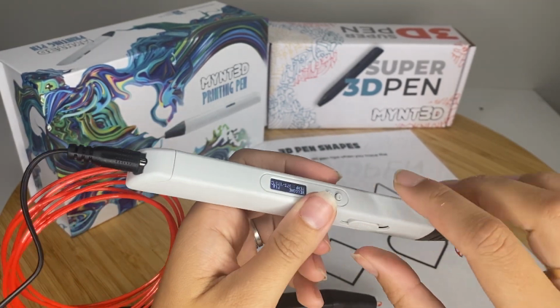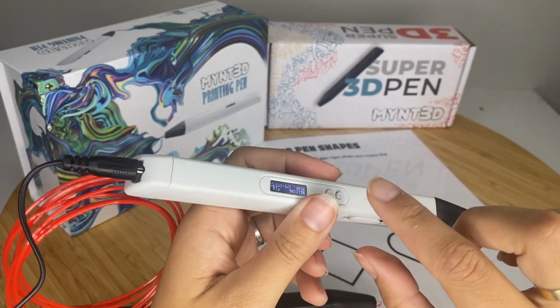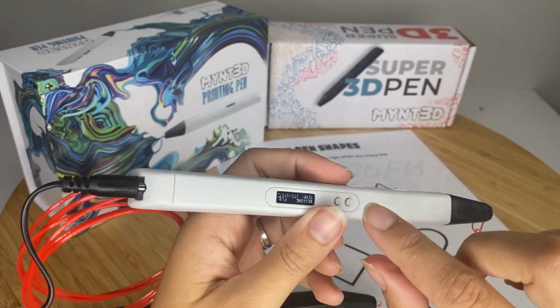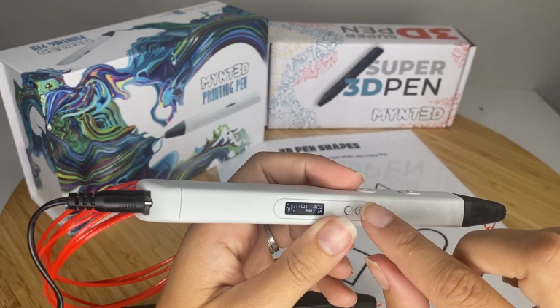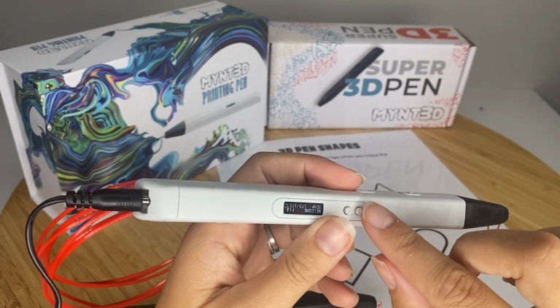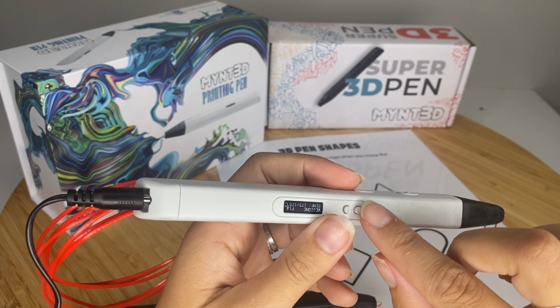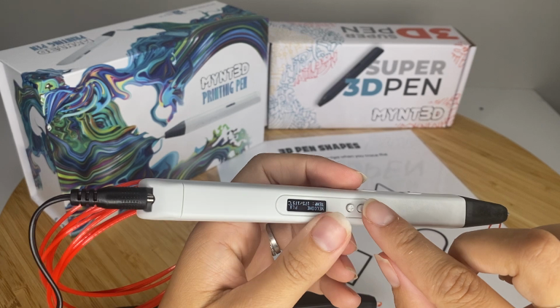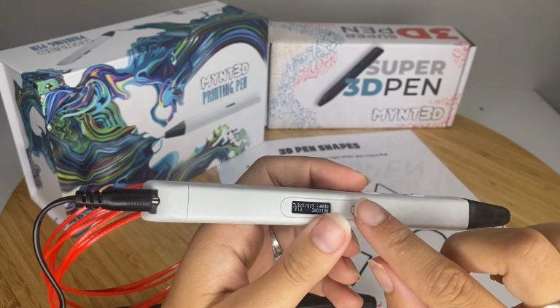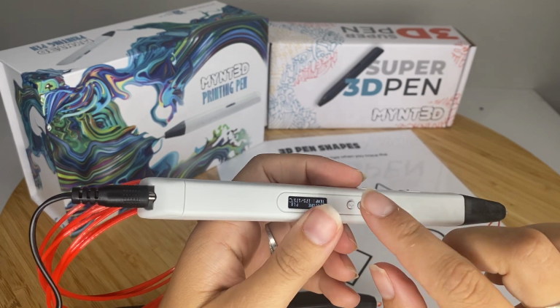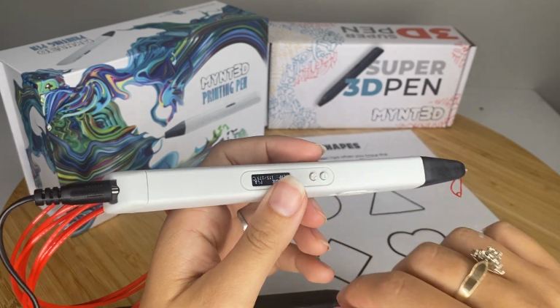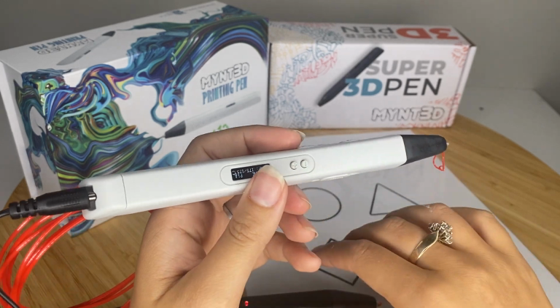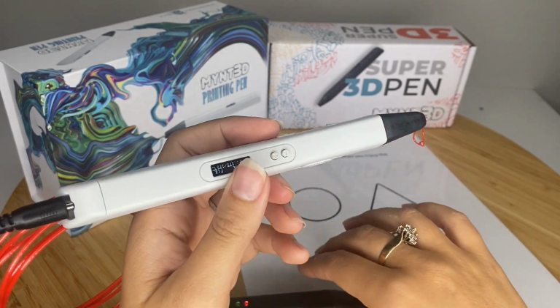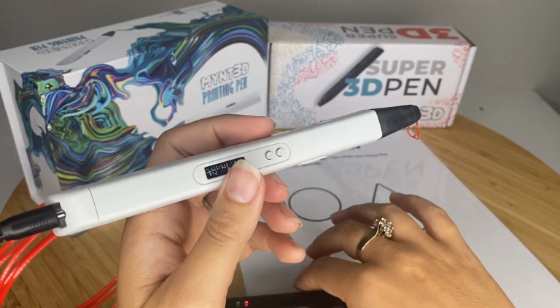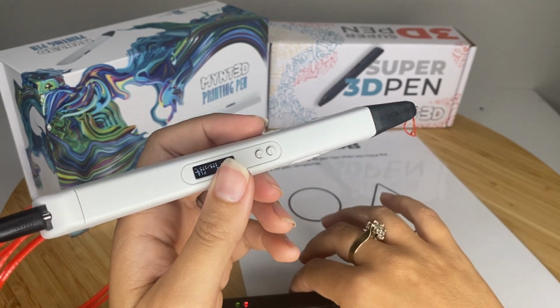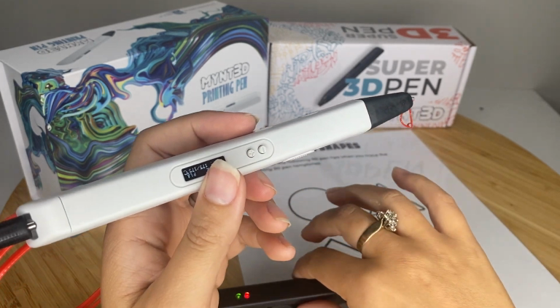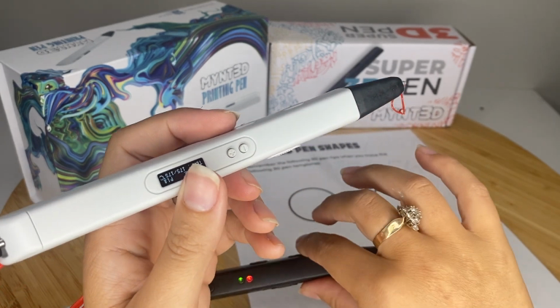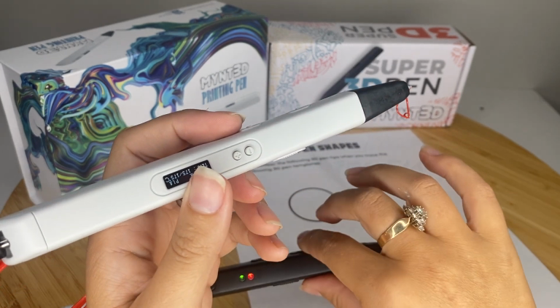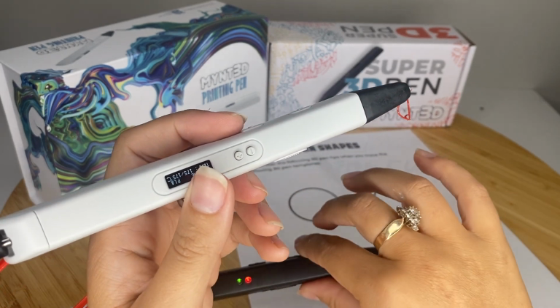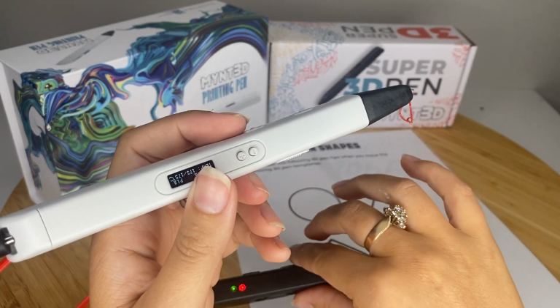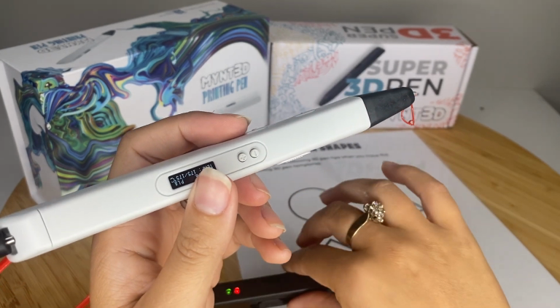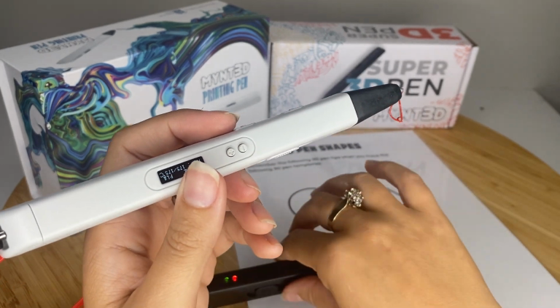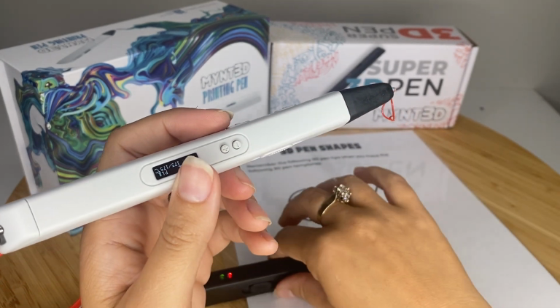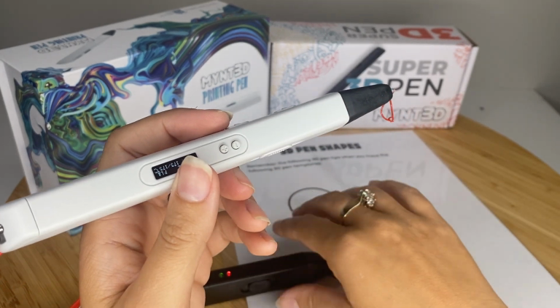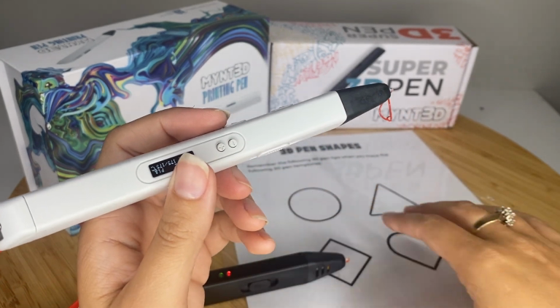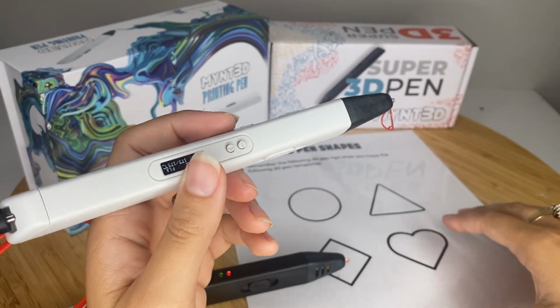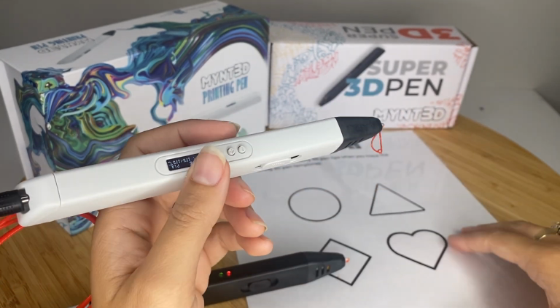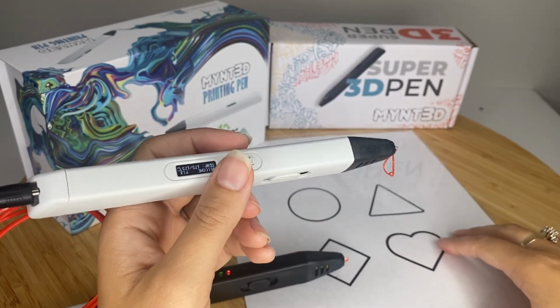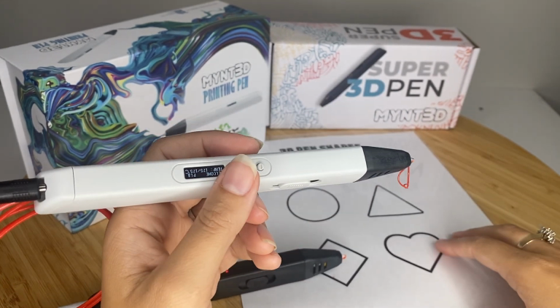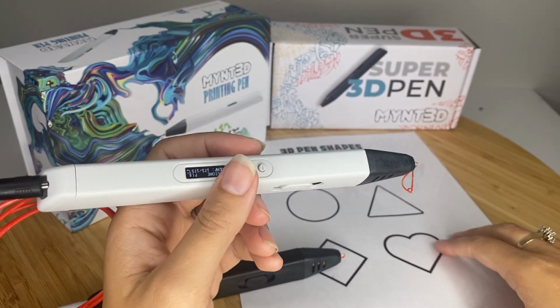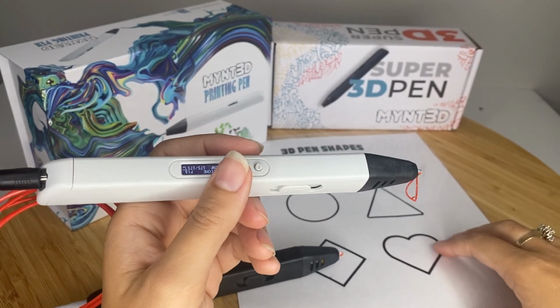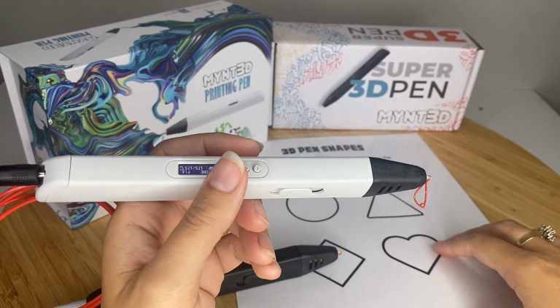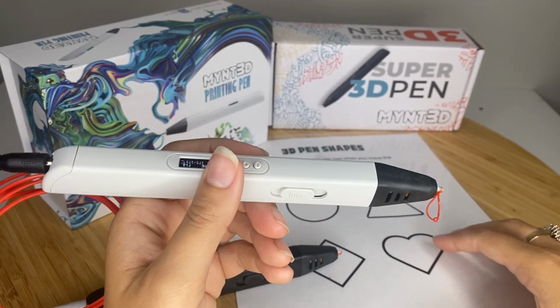And then of course this one you can adjust the temperature. This one you're just going to leave it at the set PLA temperature.